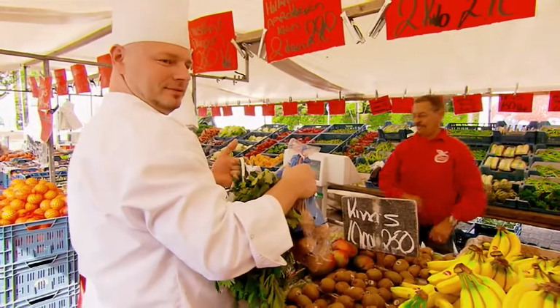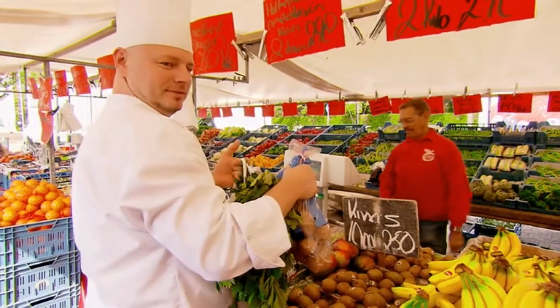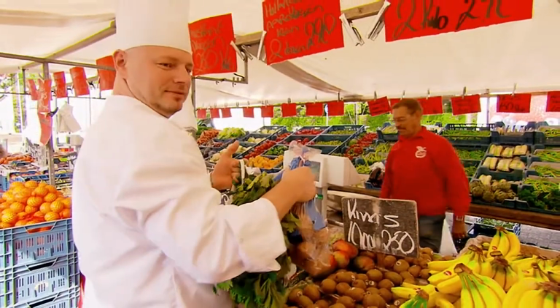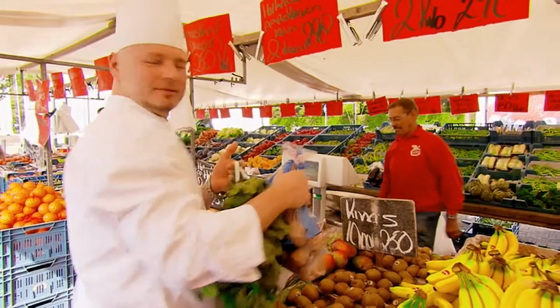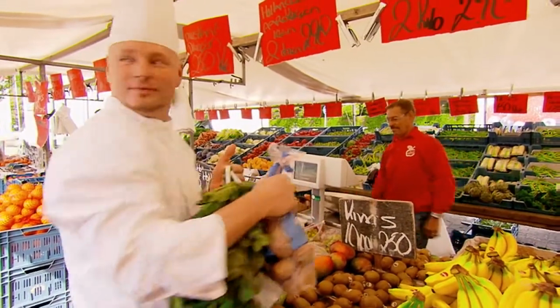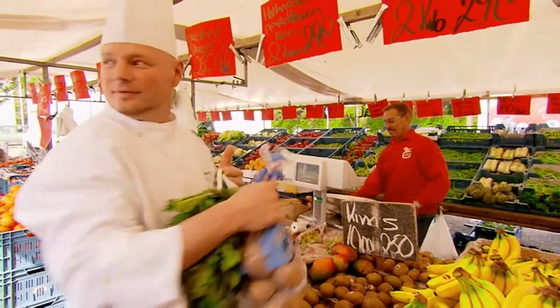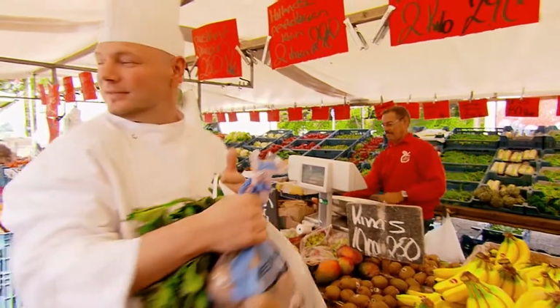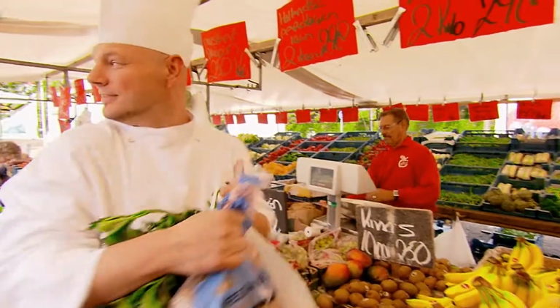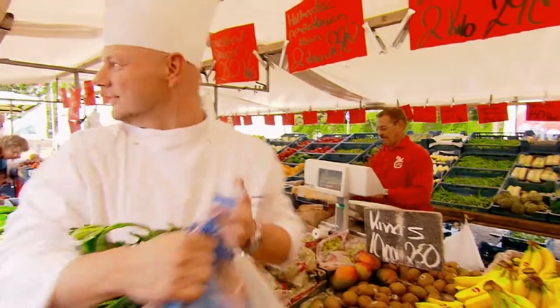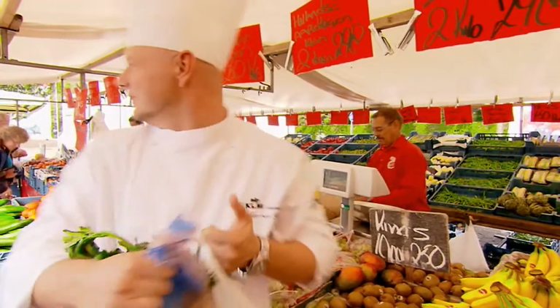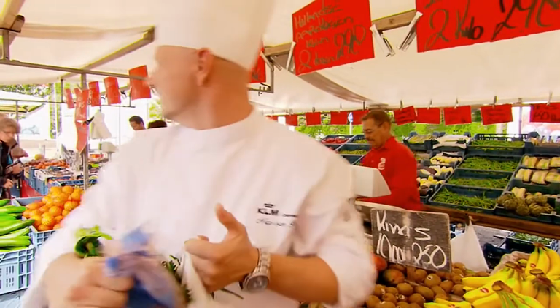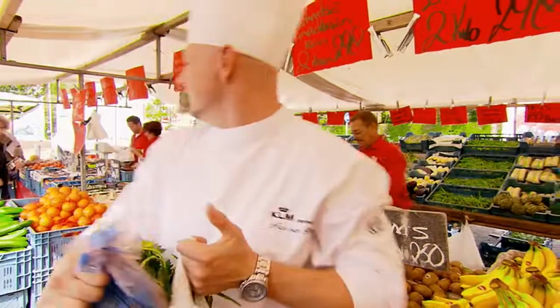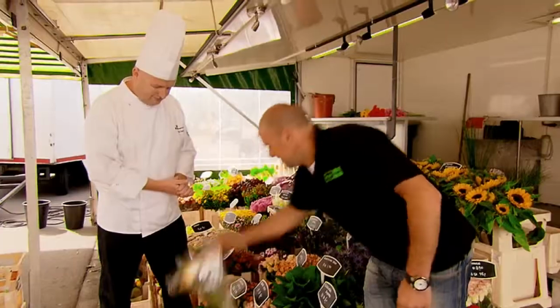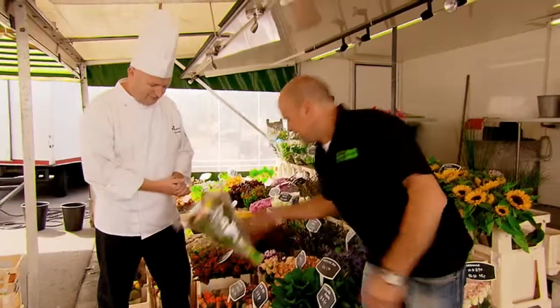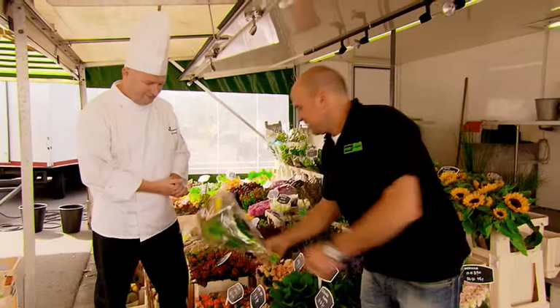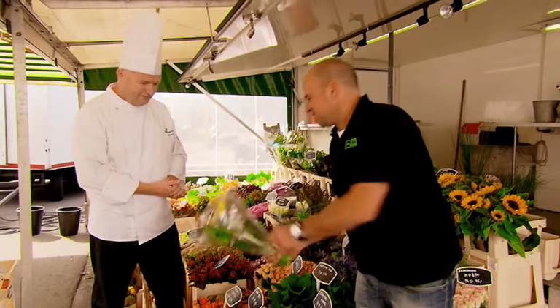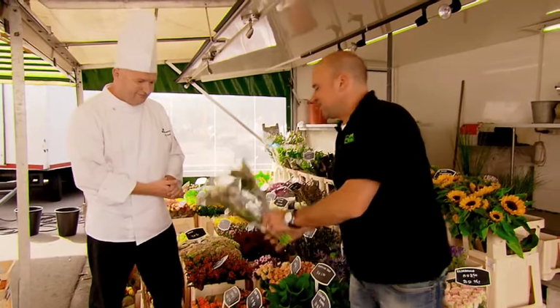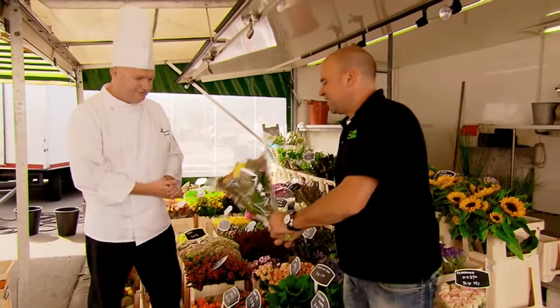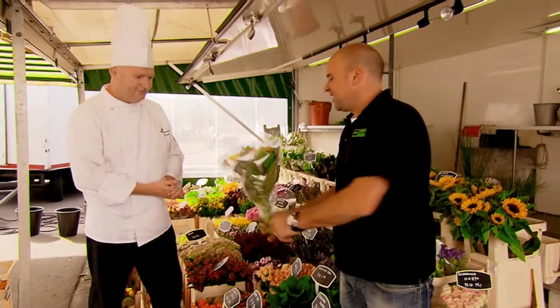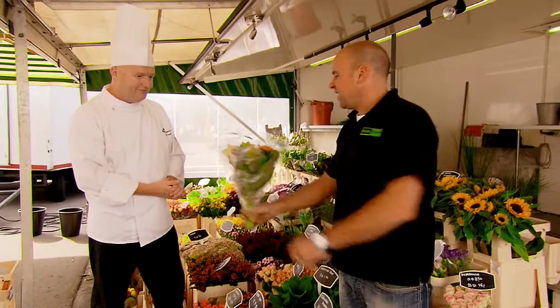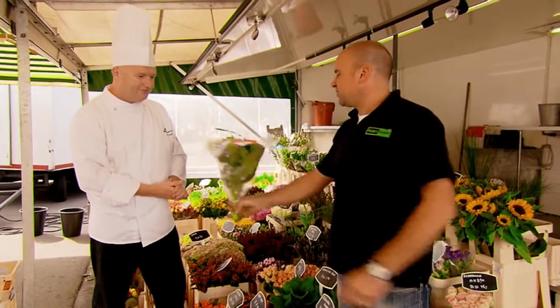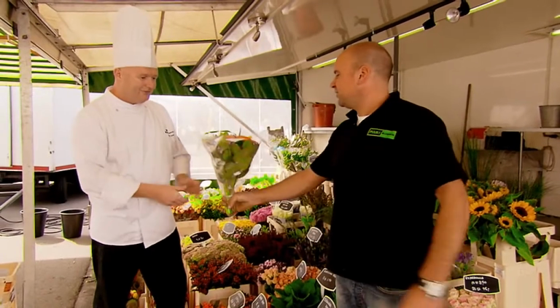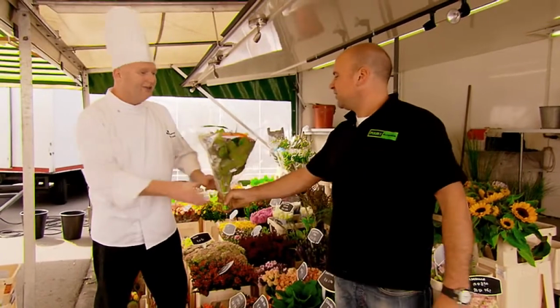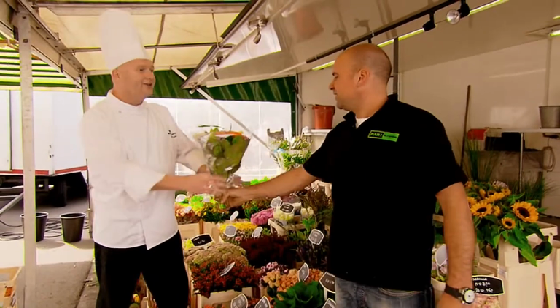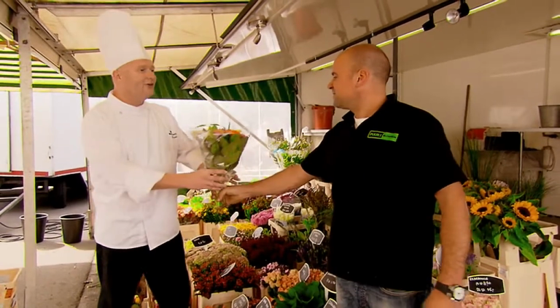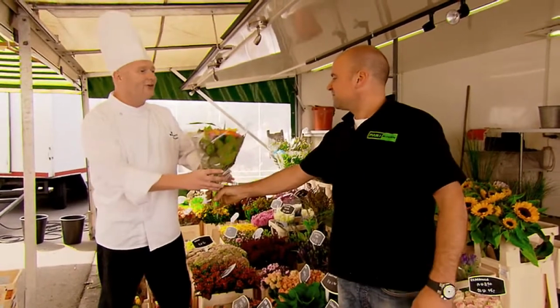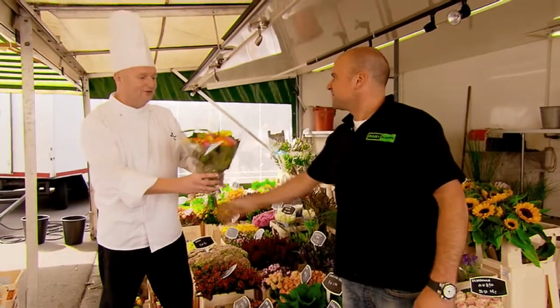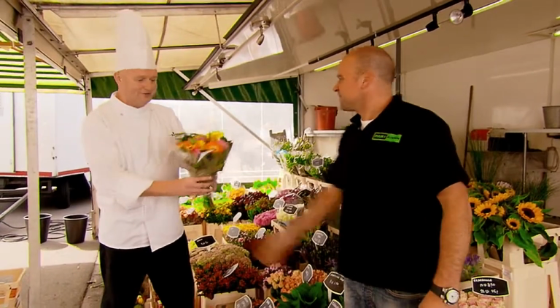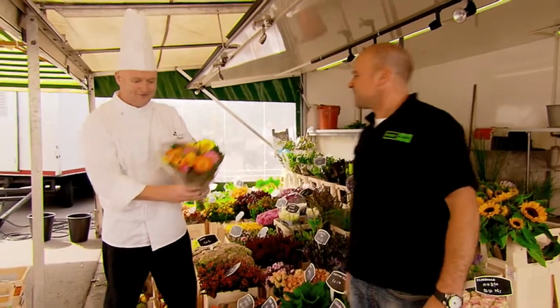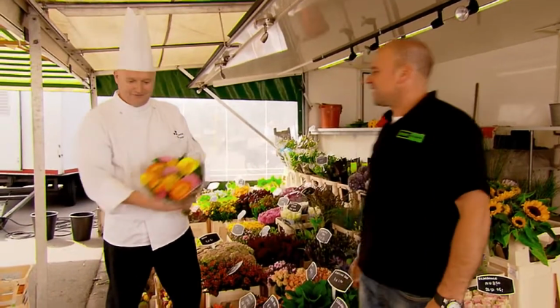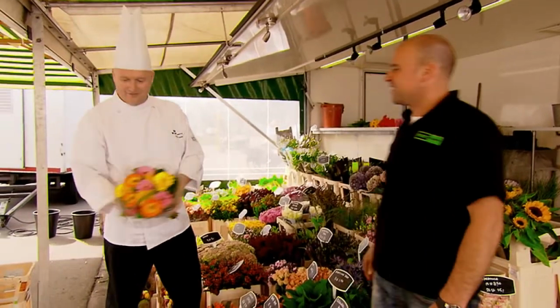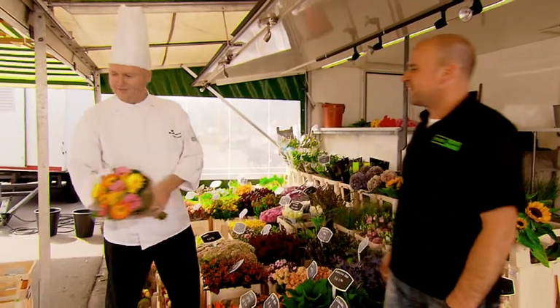But where did Keis go? Luckily he remembers to buy some flowers for his wife.